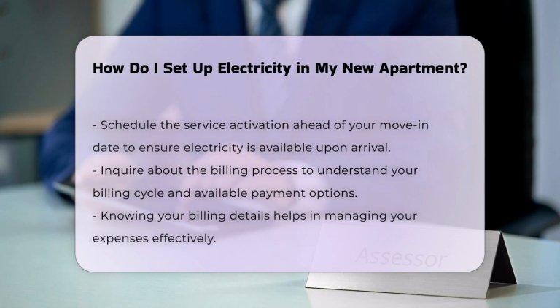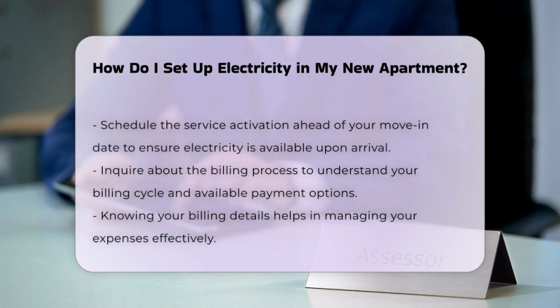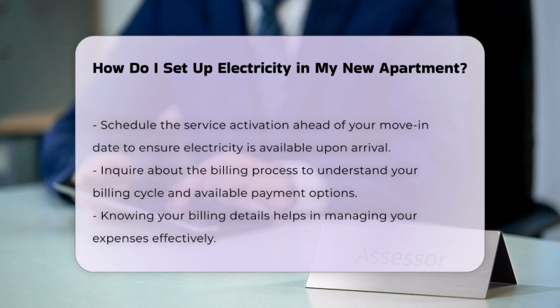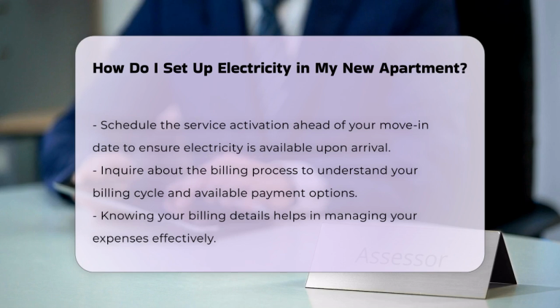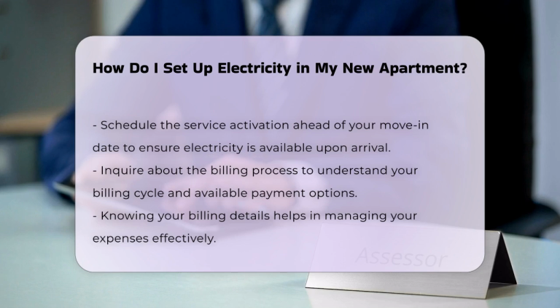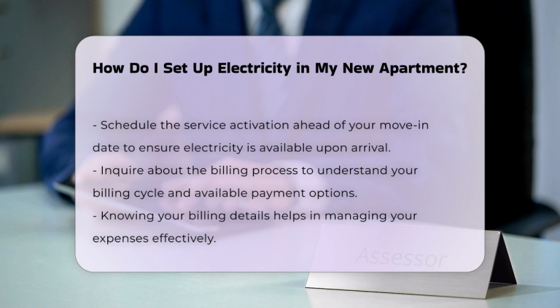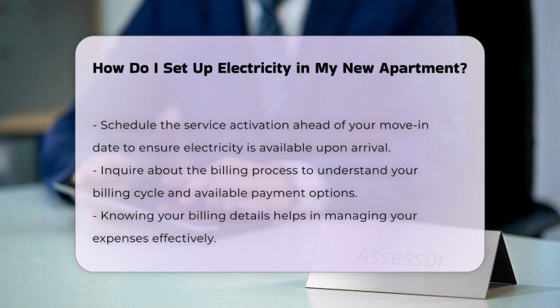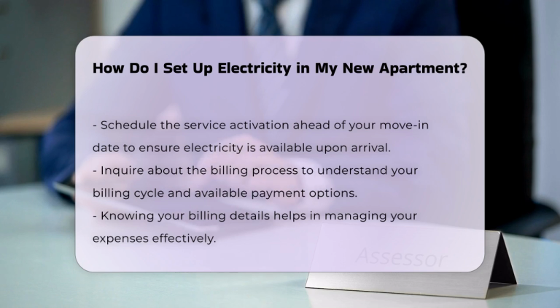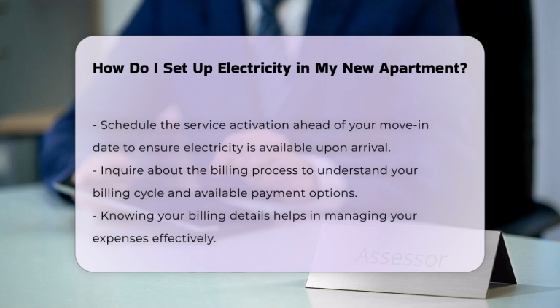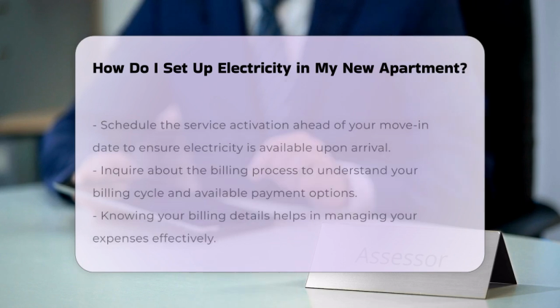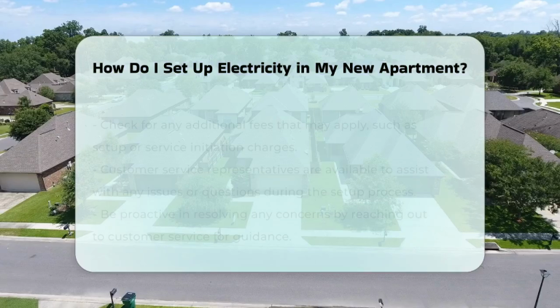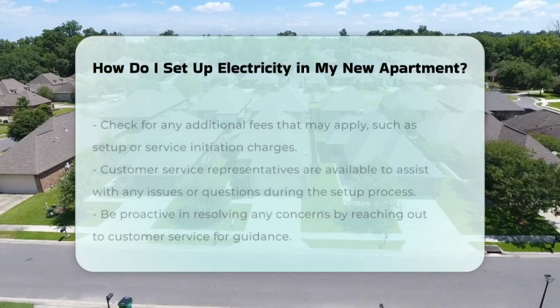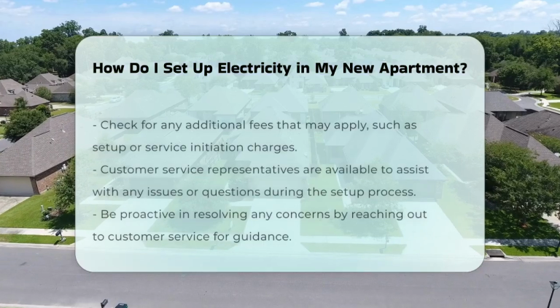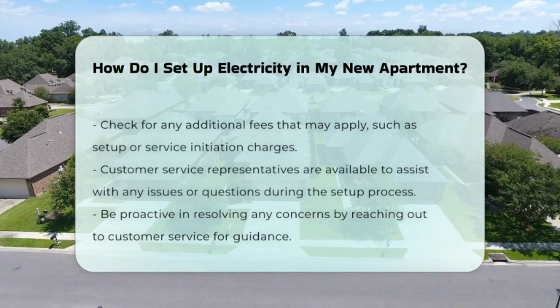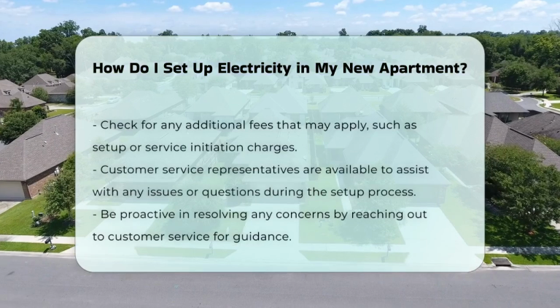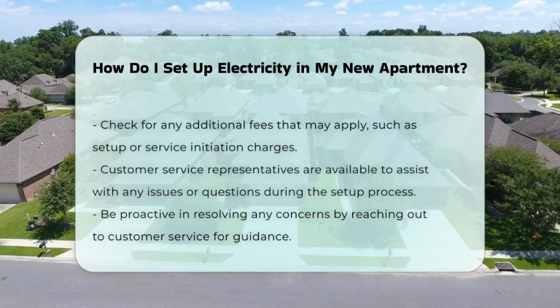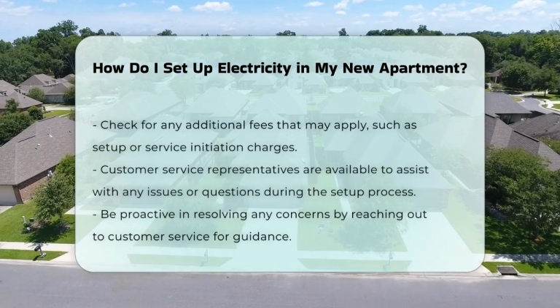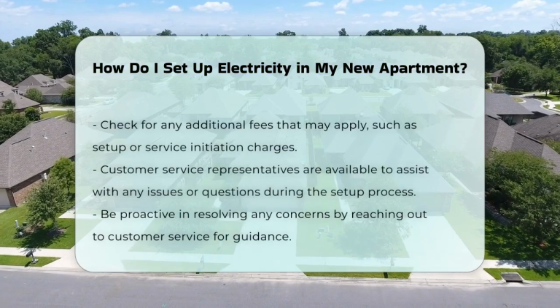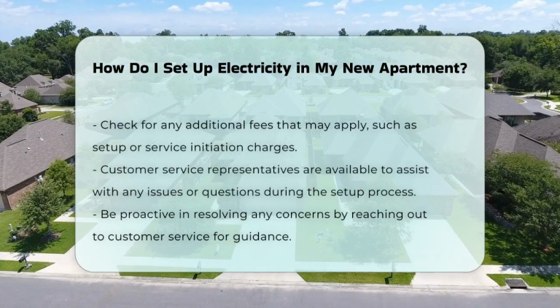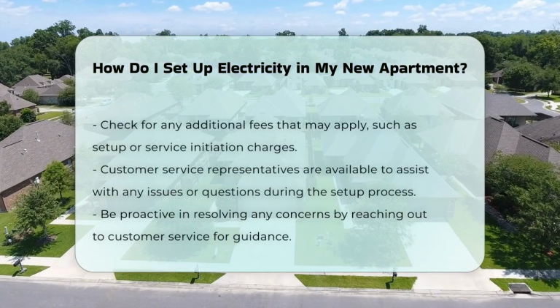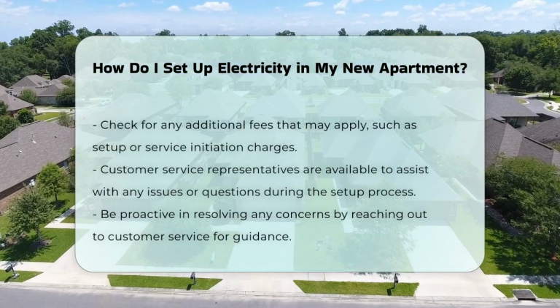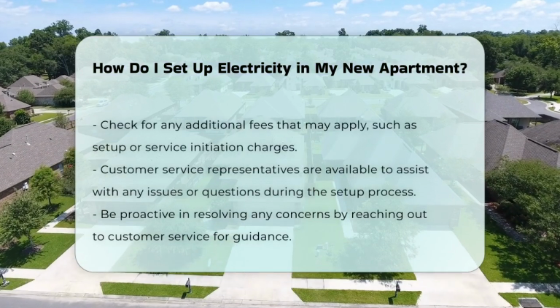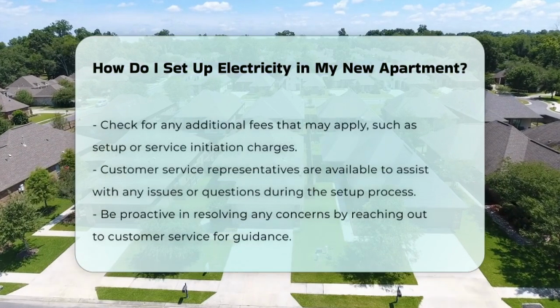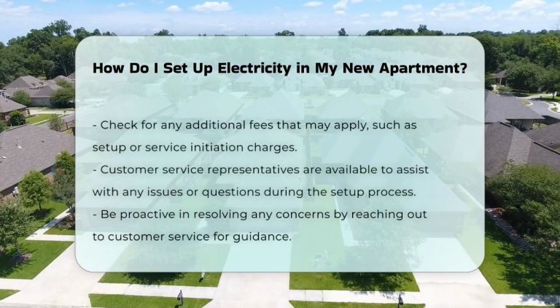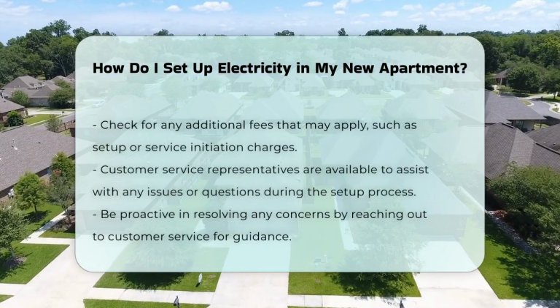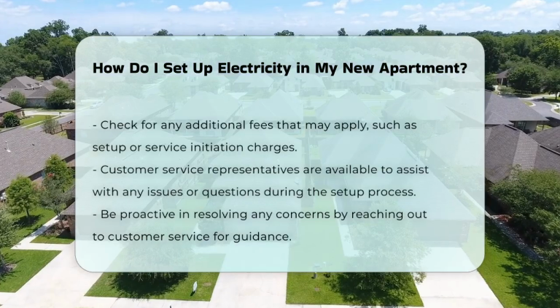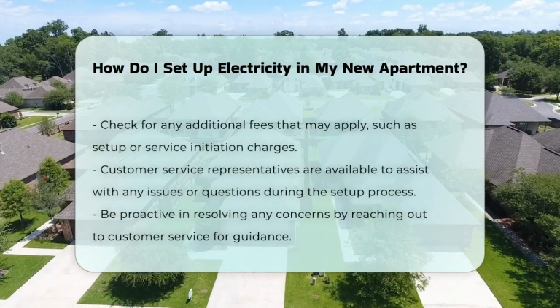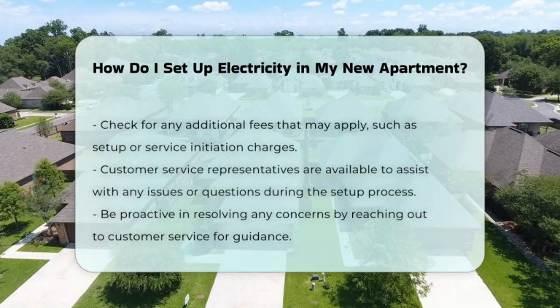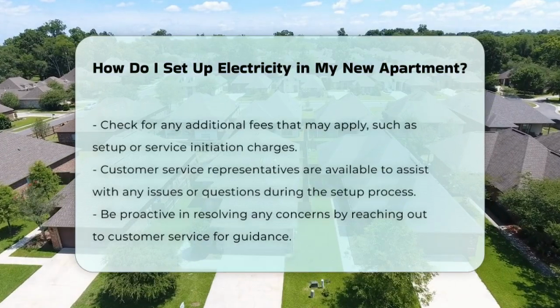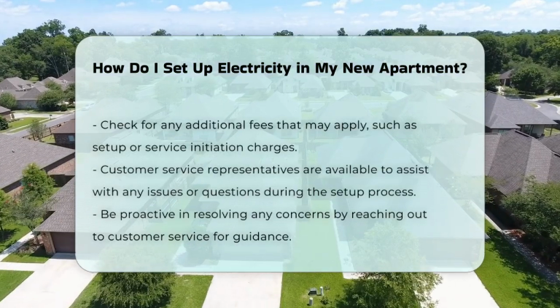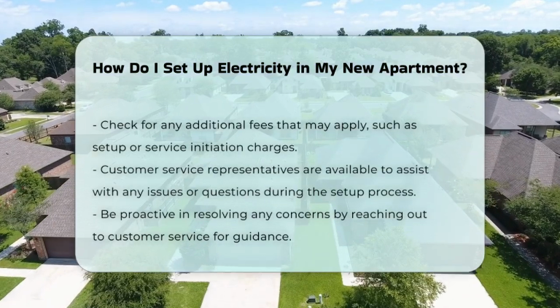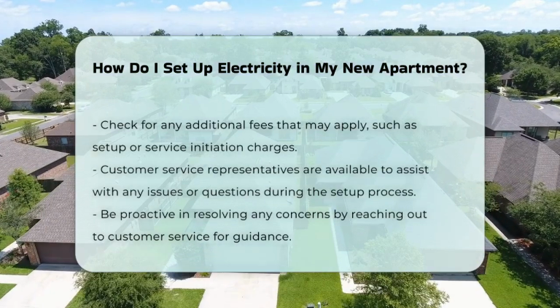Lastly, consider checking for any additional fees. Some utility companies may charge for setup or service initiation.